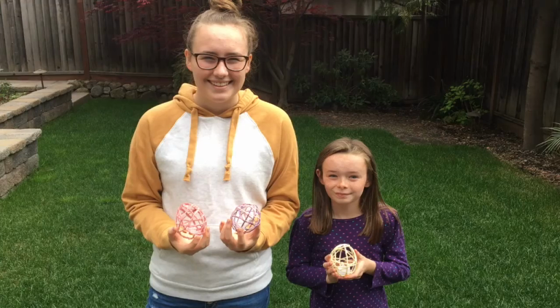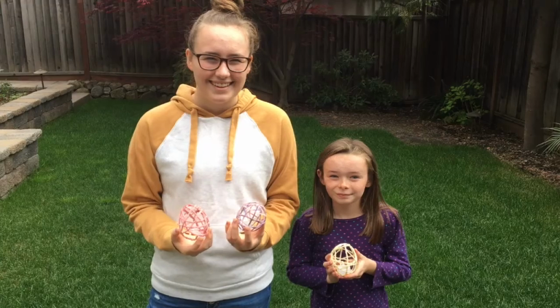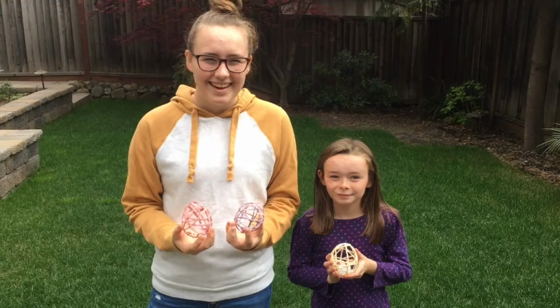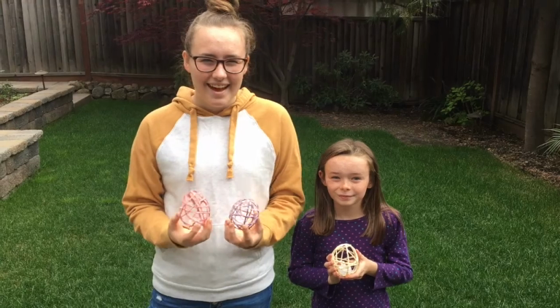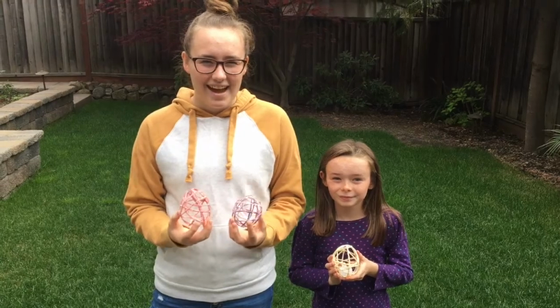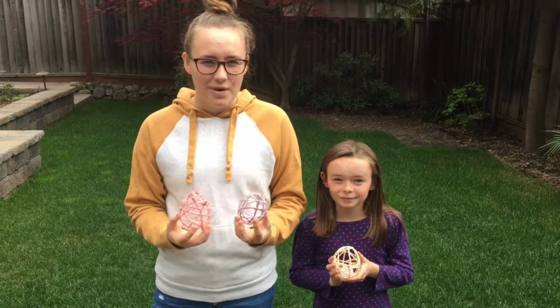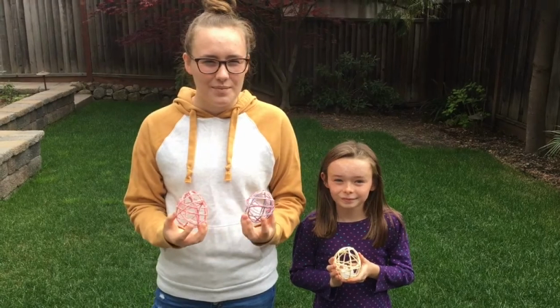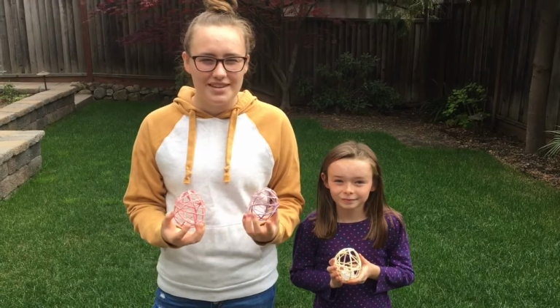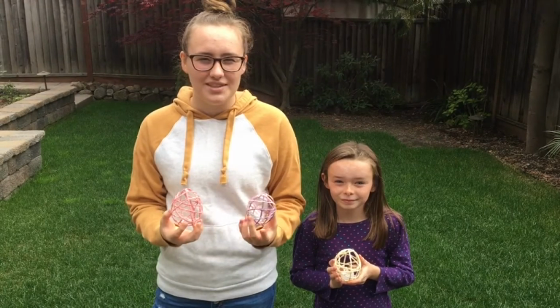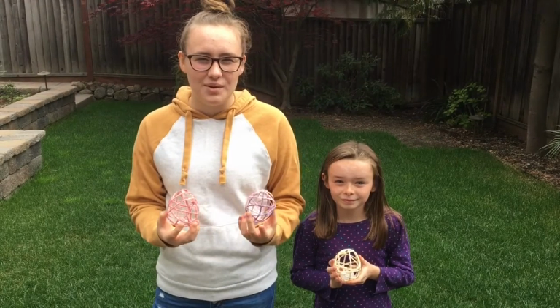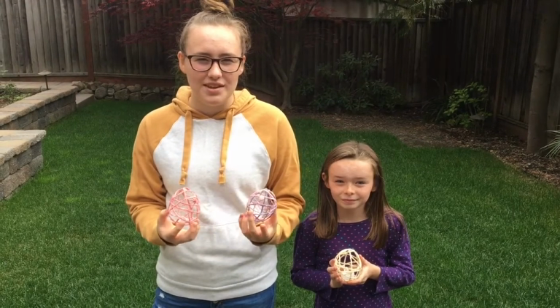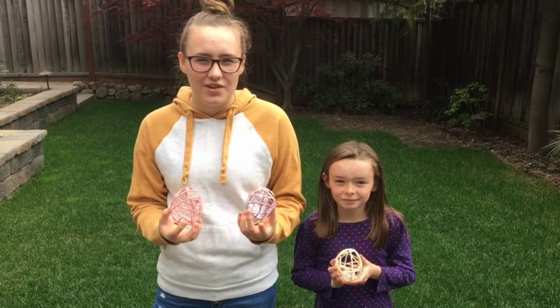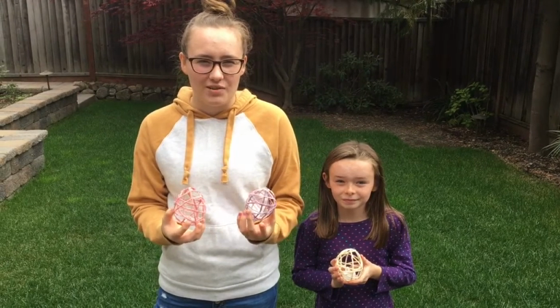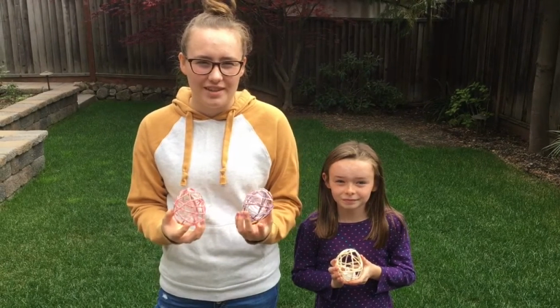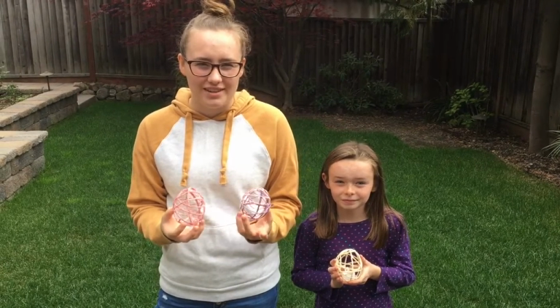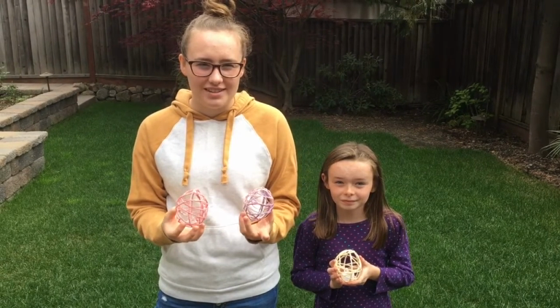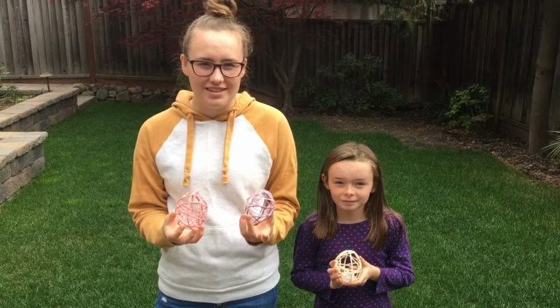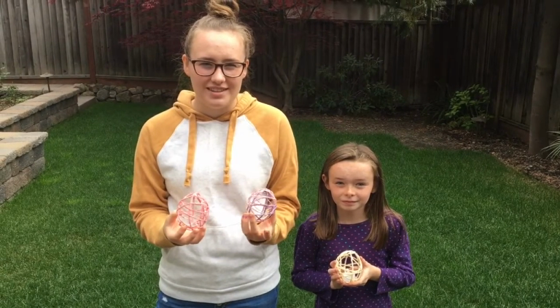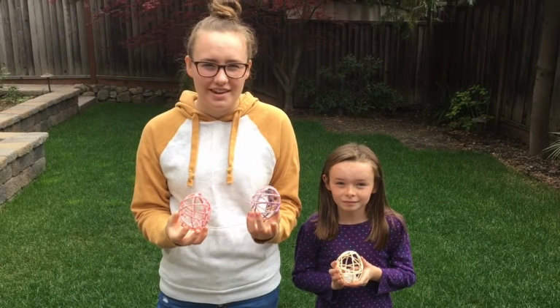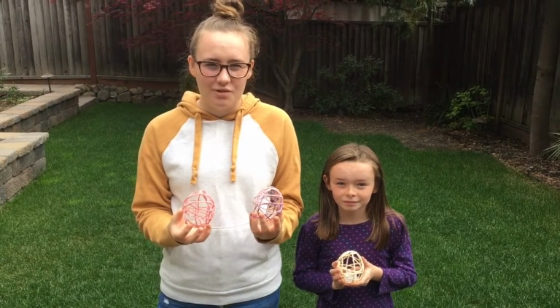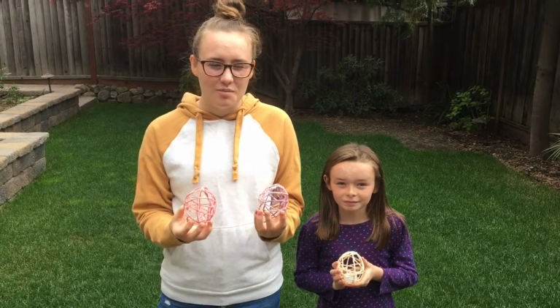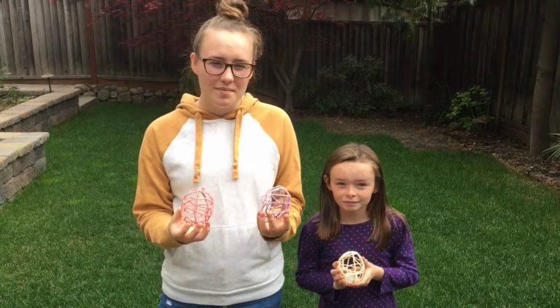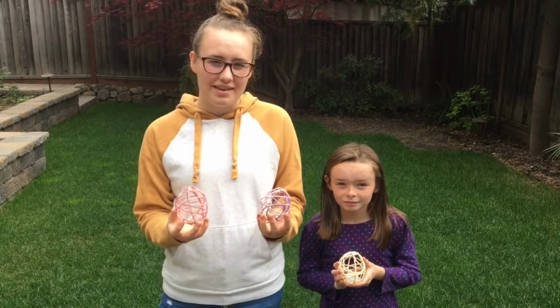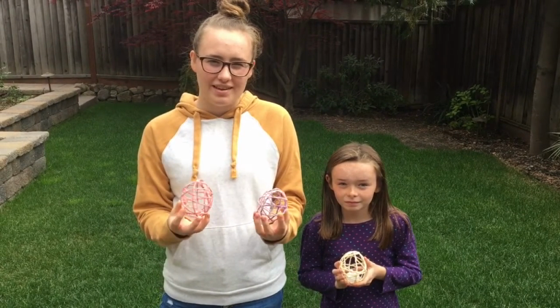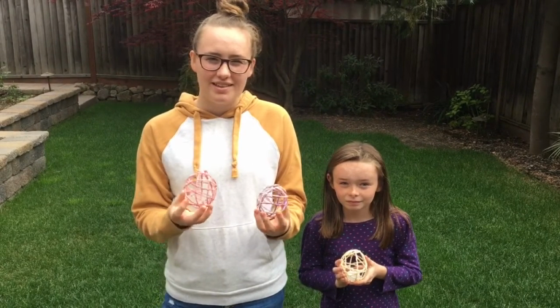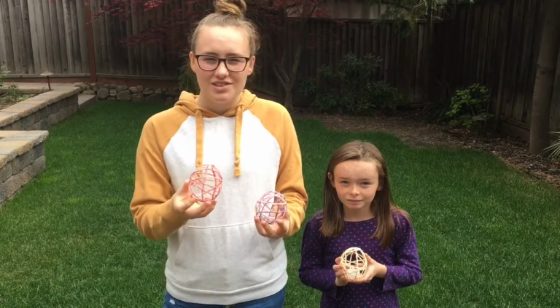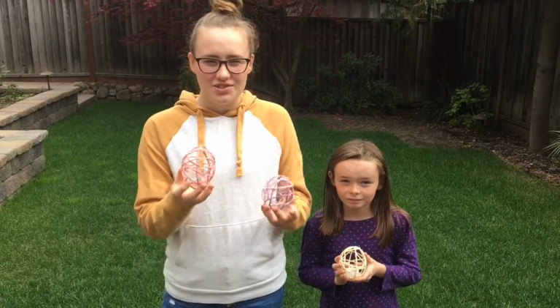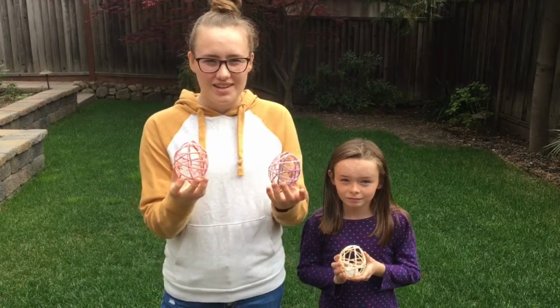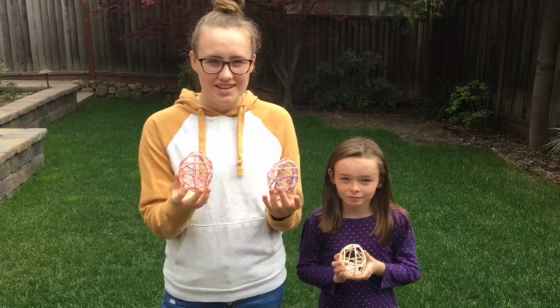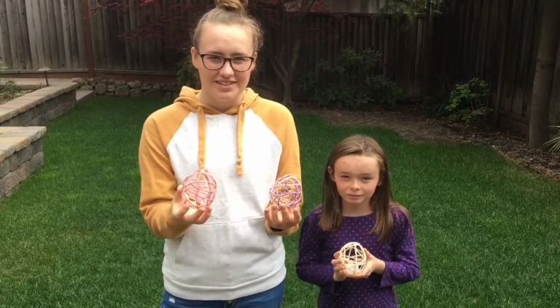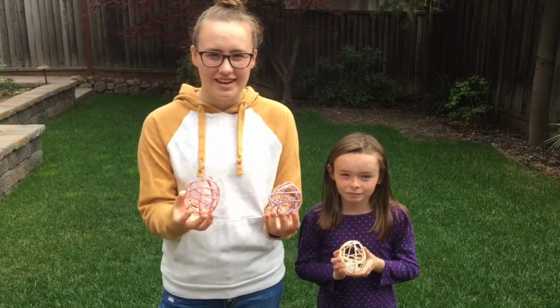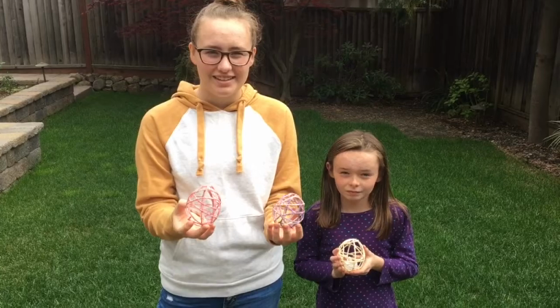Hi, welcome to day 20 of Art with Addison. Today we will be making string Easter eggs.